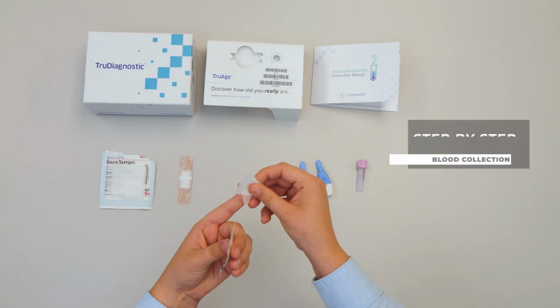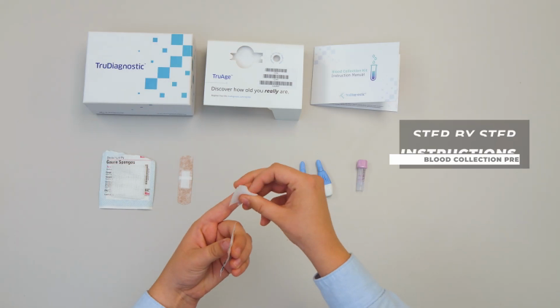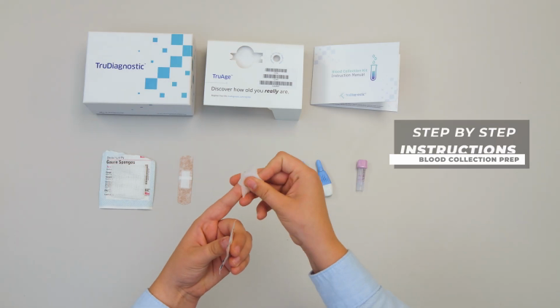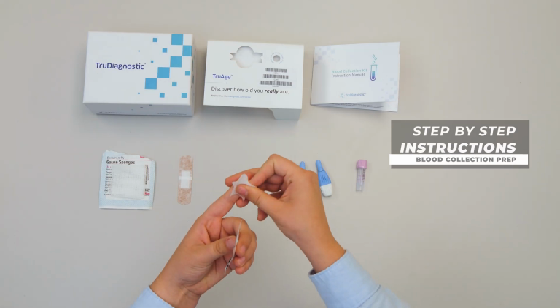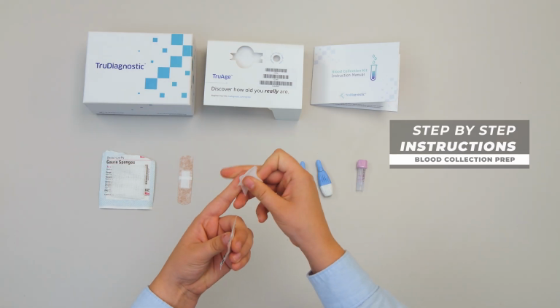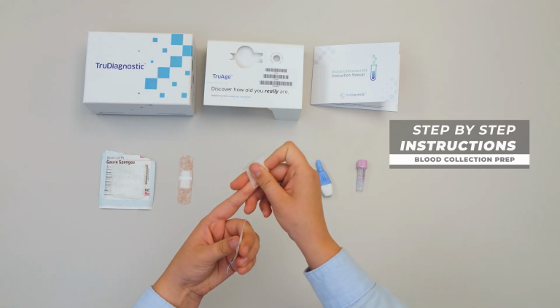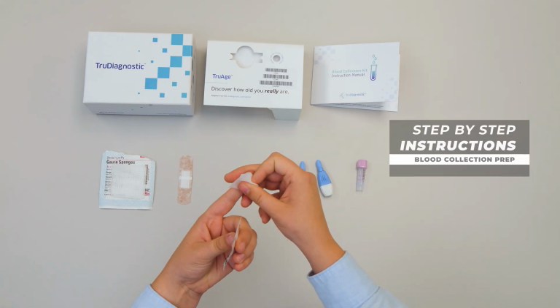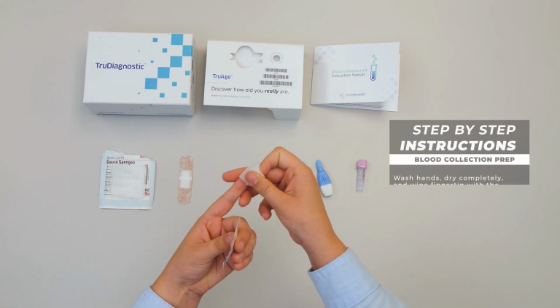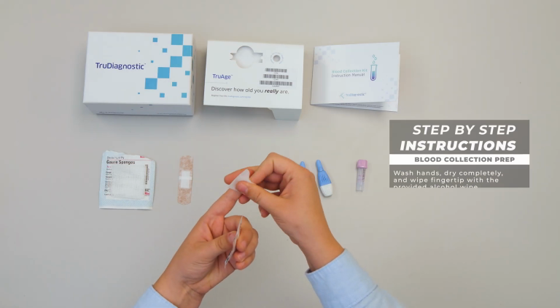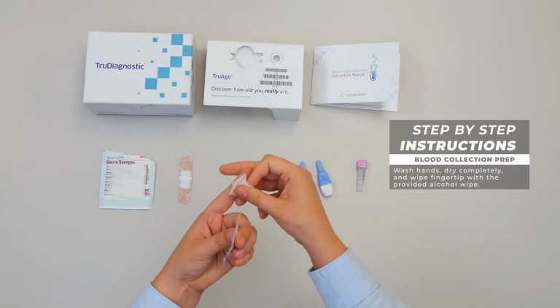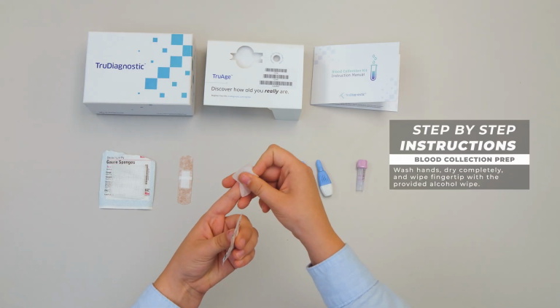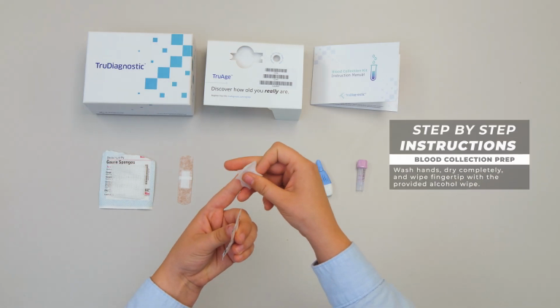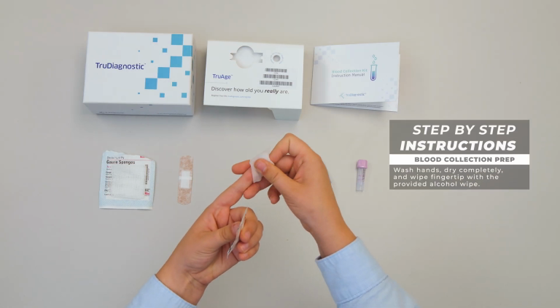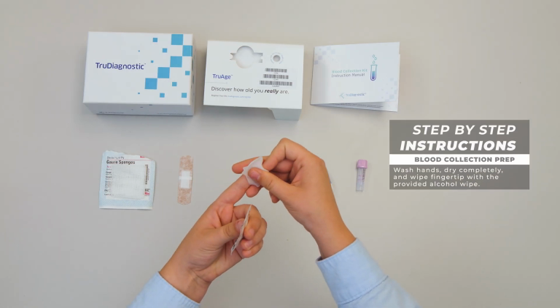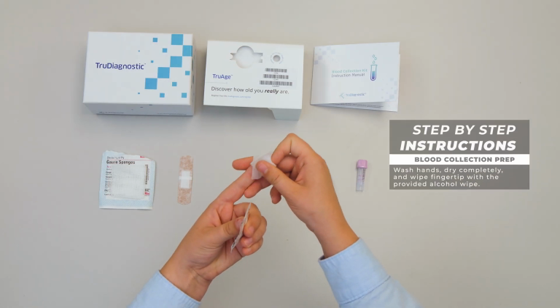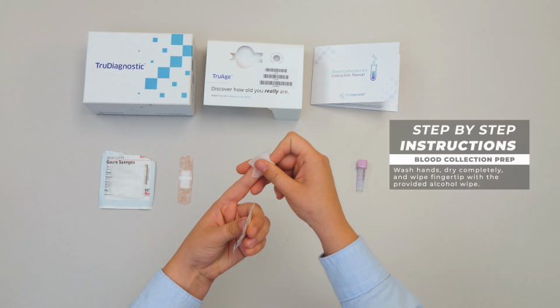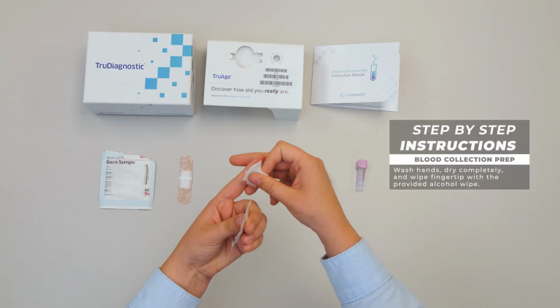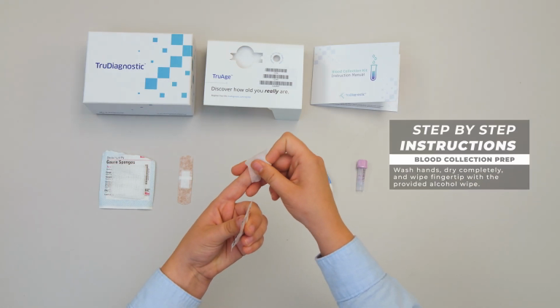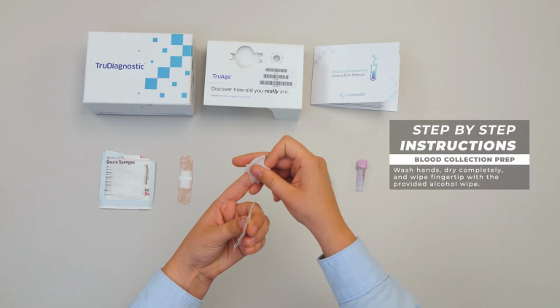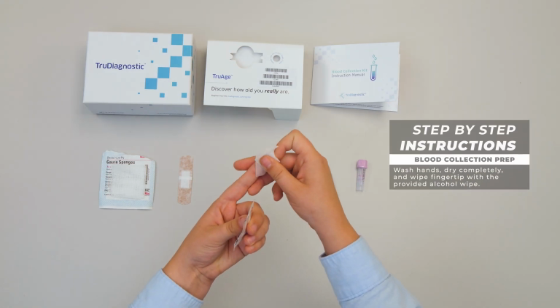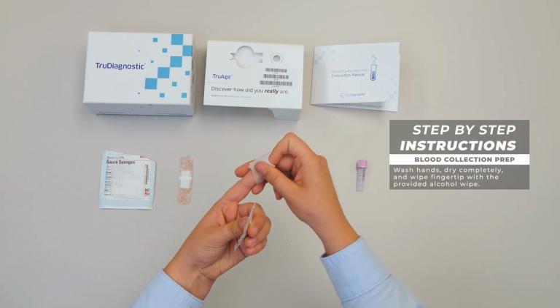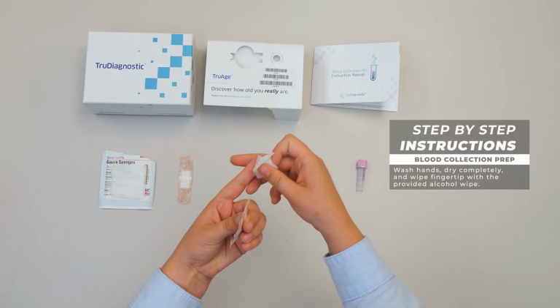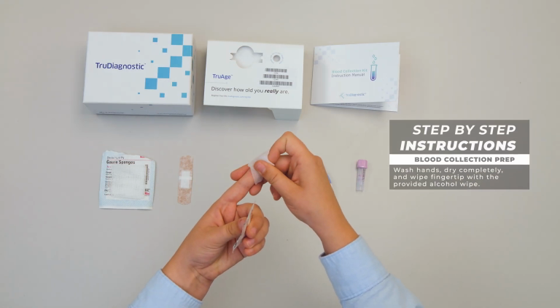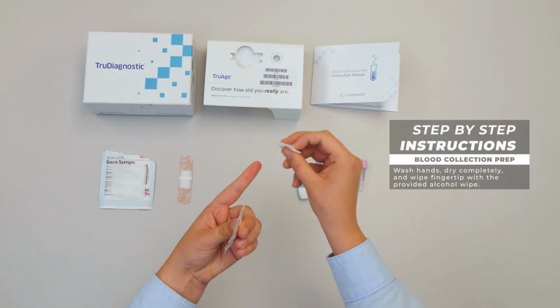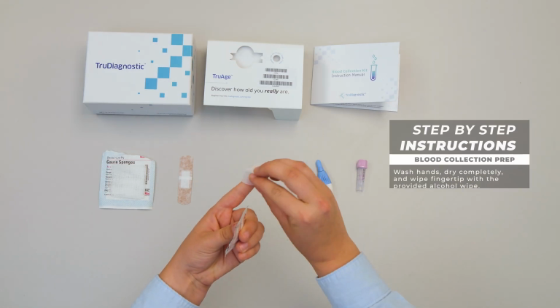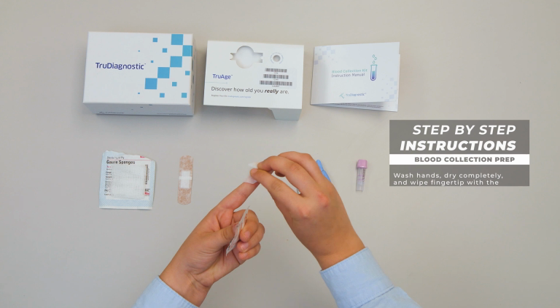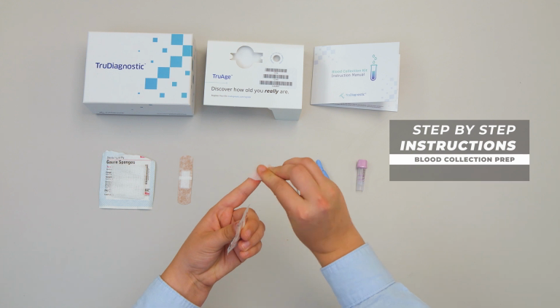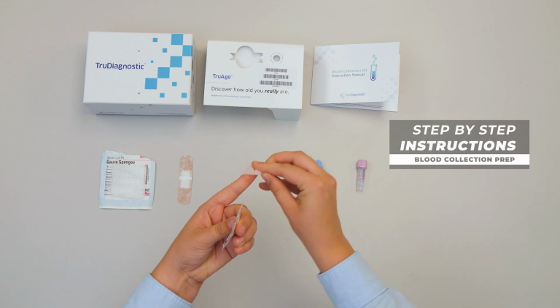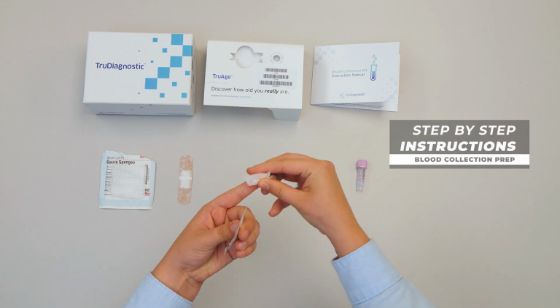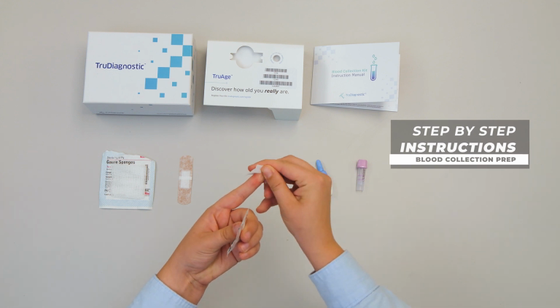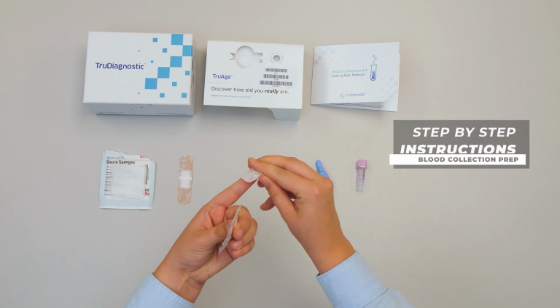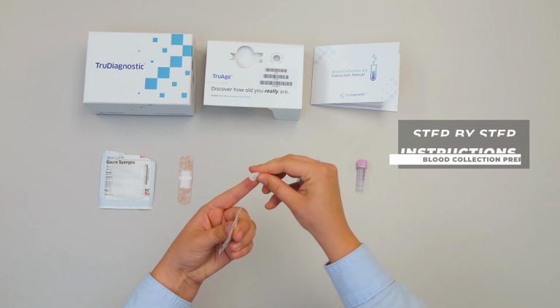Wash your hands, dry completely, and wipe your fingertip with the alcohol wipe.